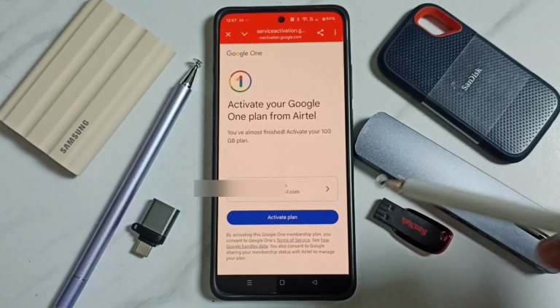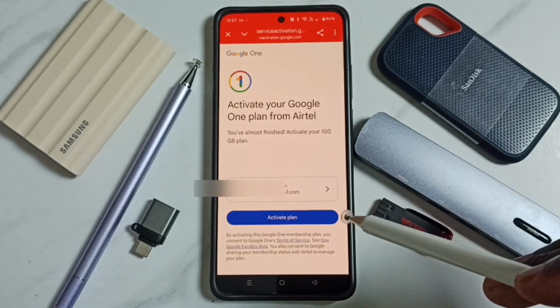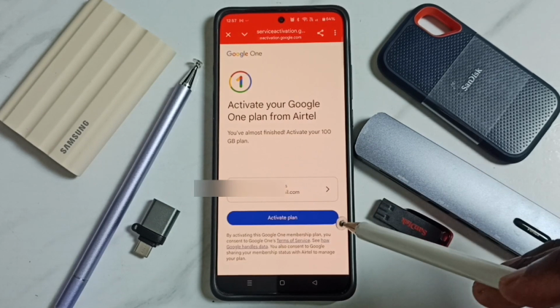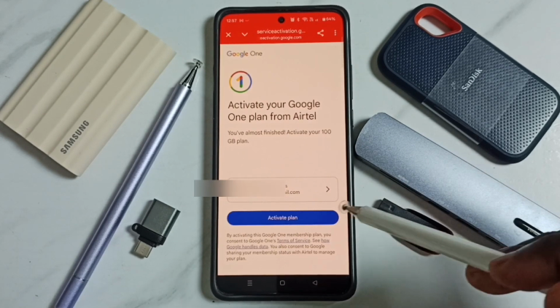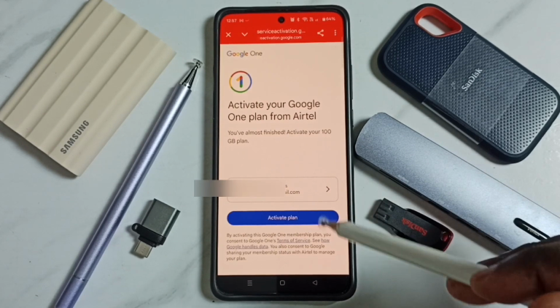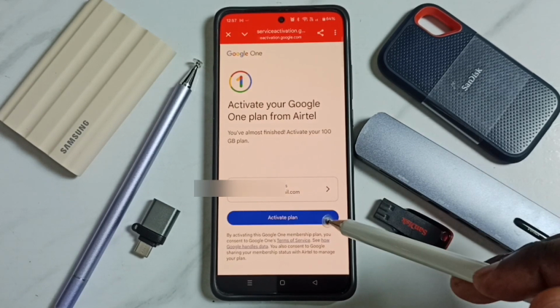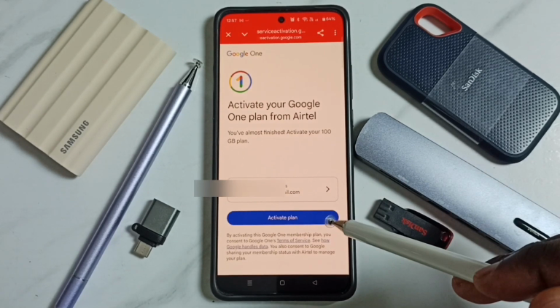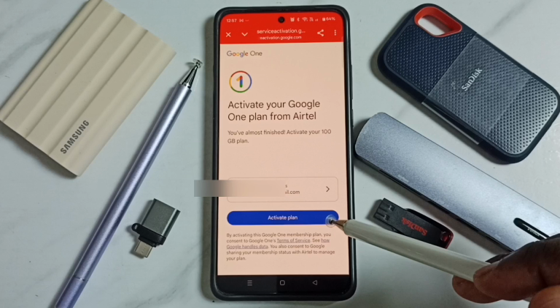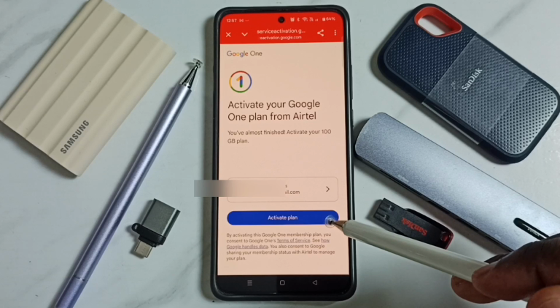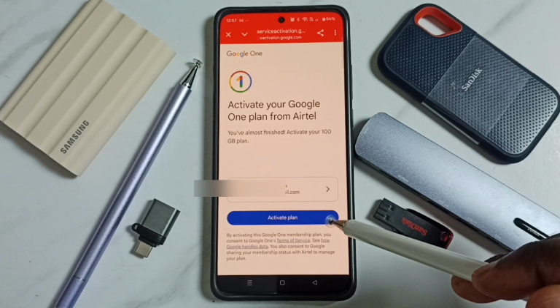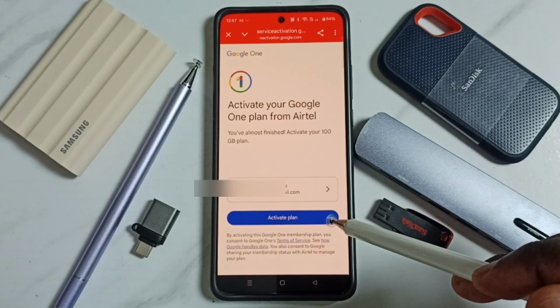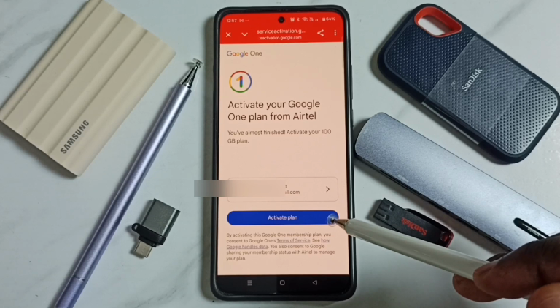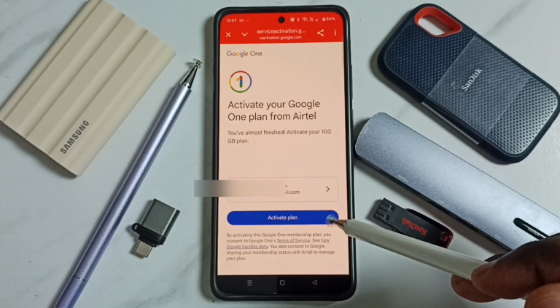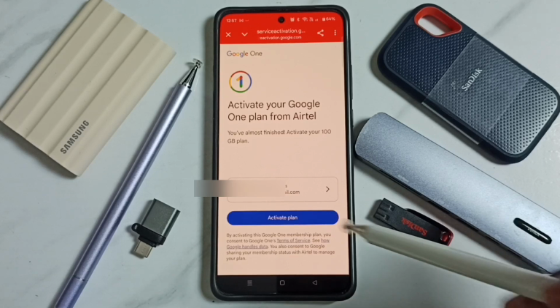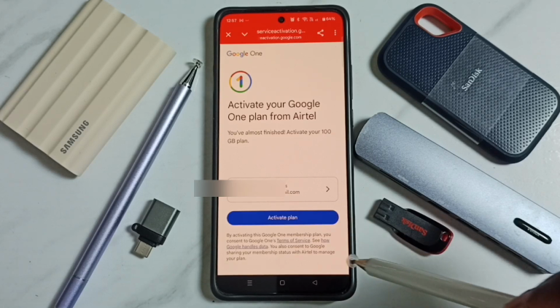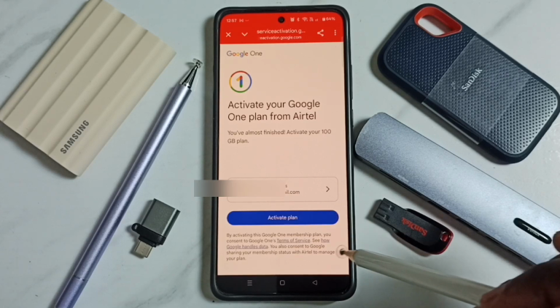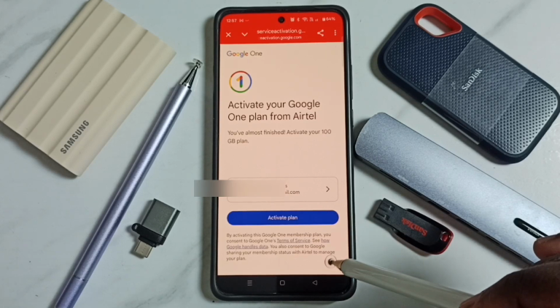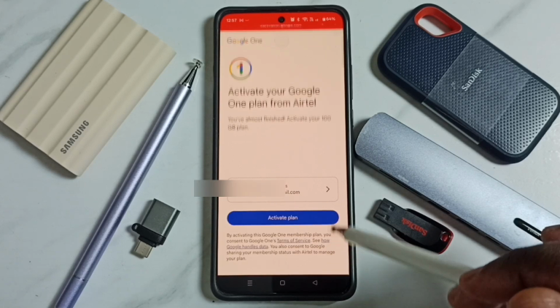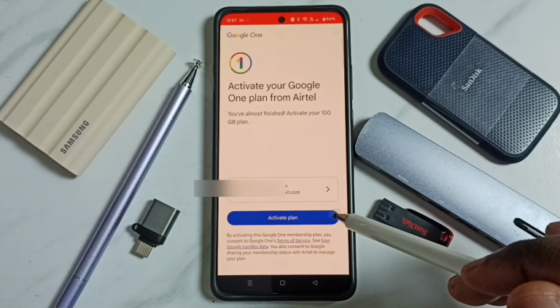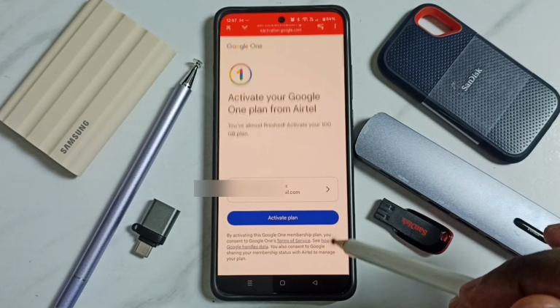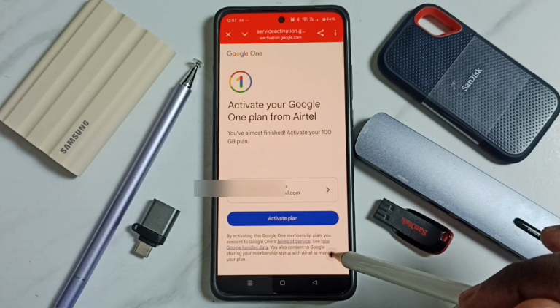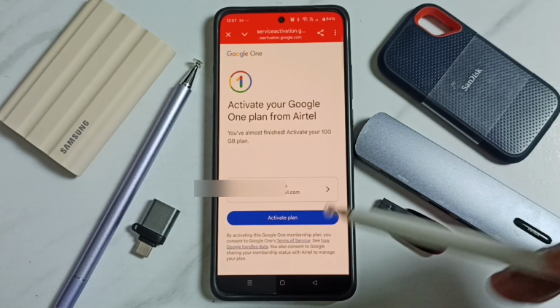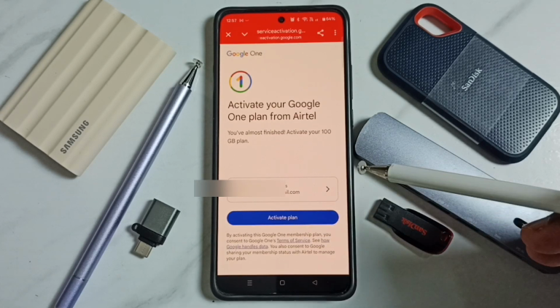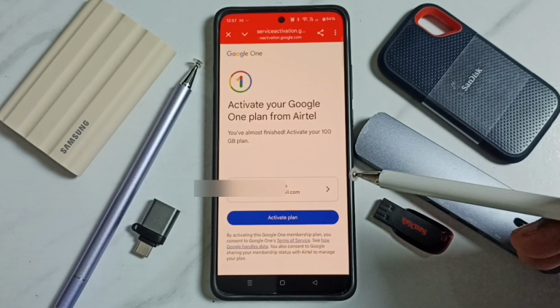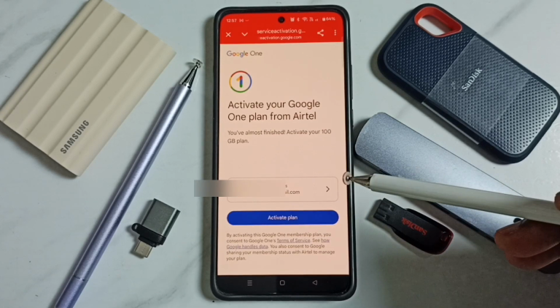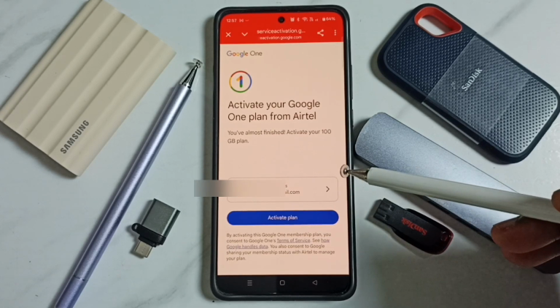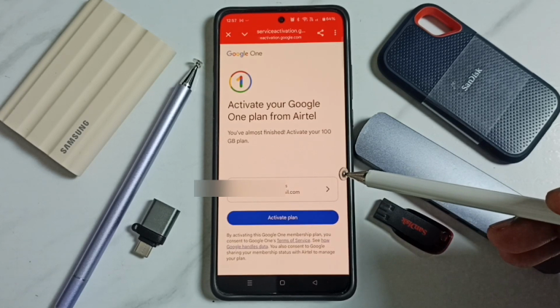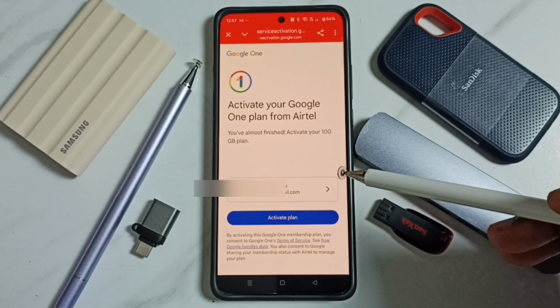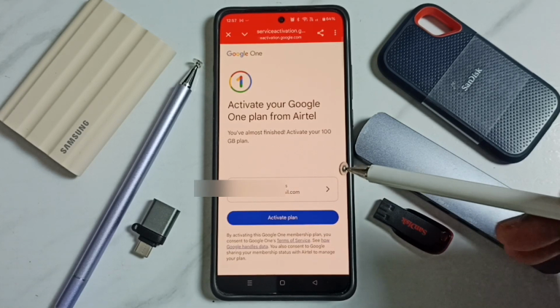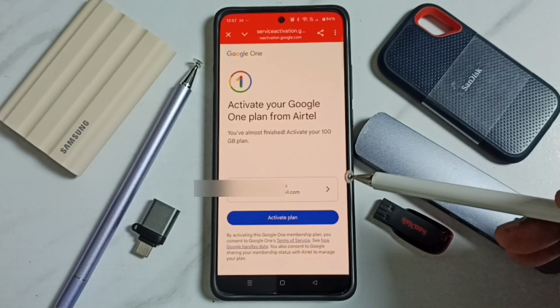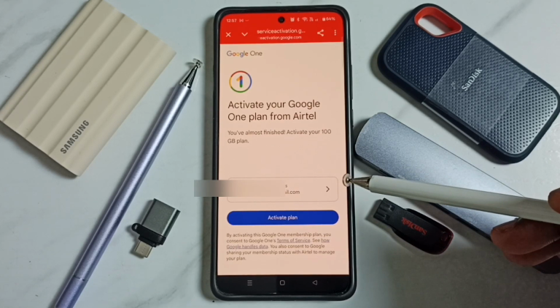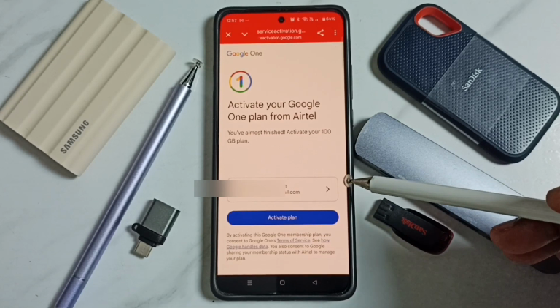Then you have to tap on 'Activate Plan'. So this way we can claim Google One Cloud Storage.